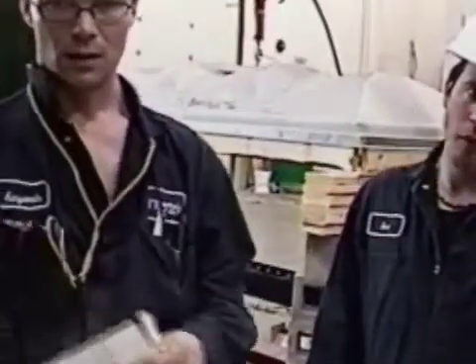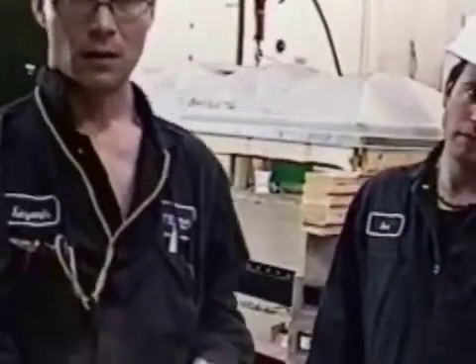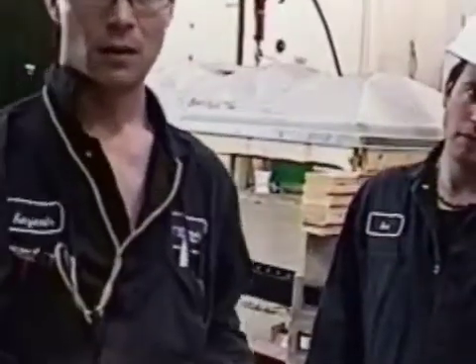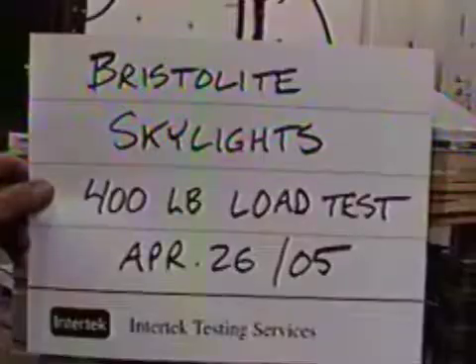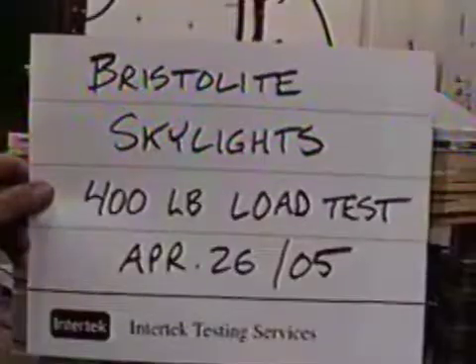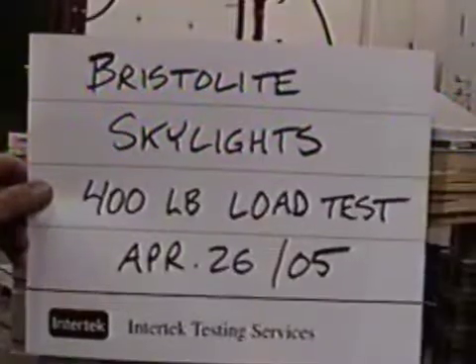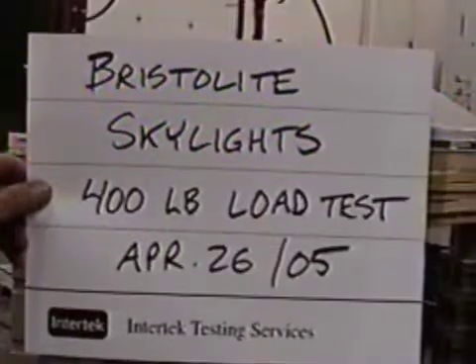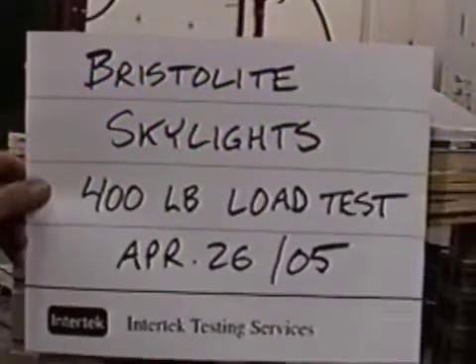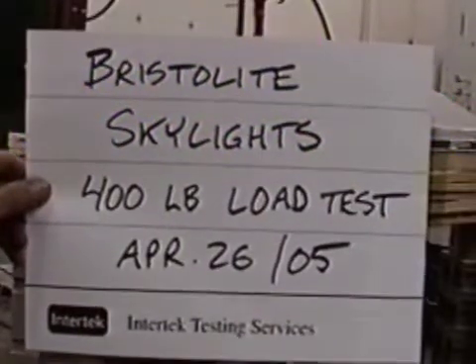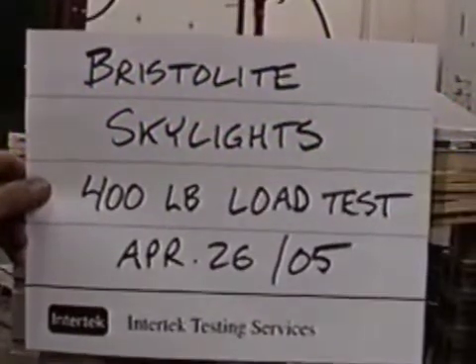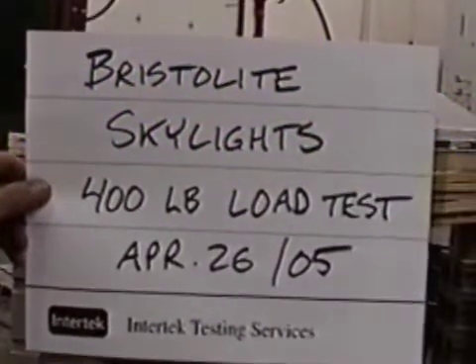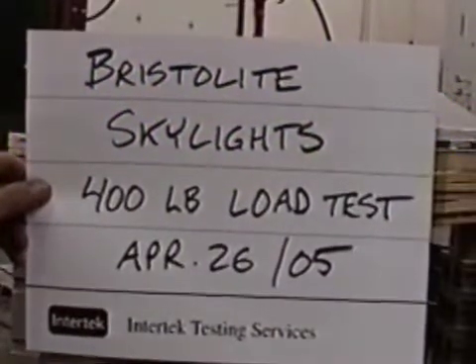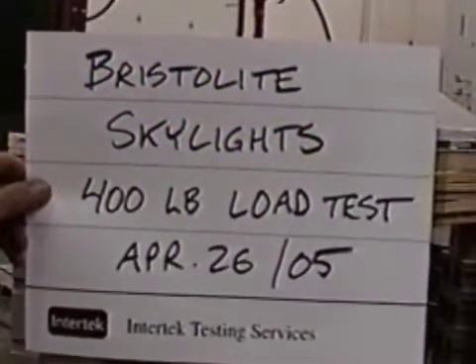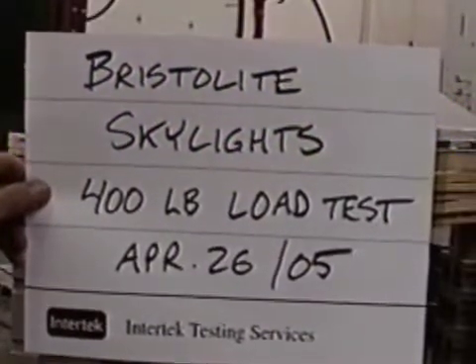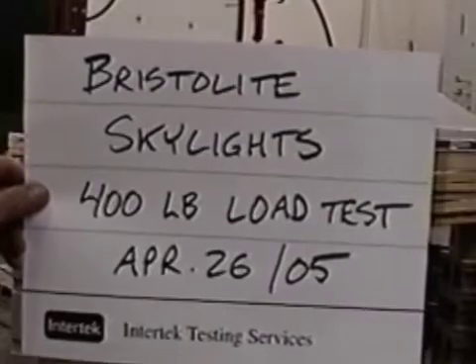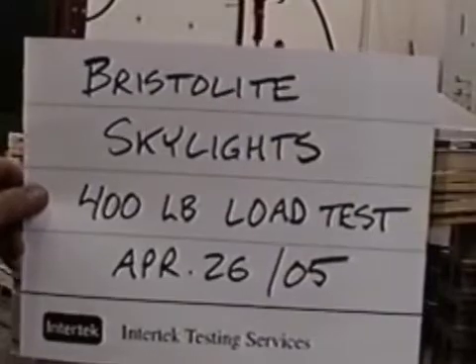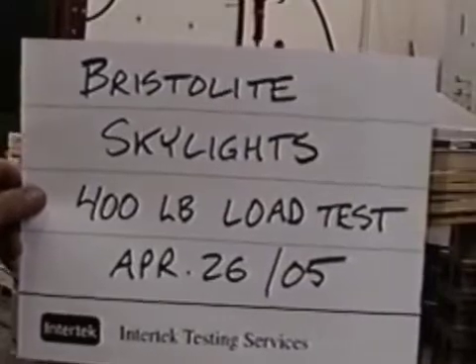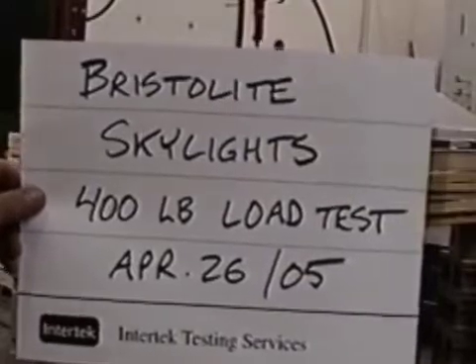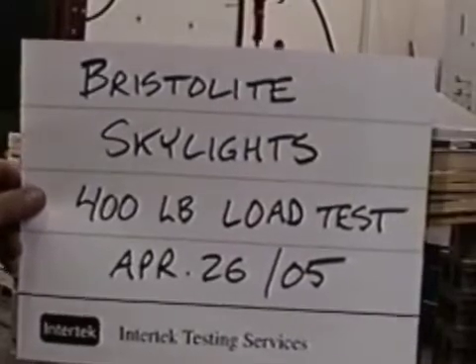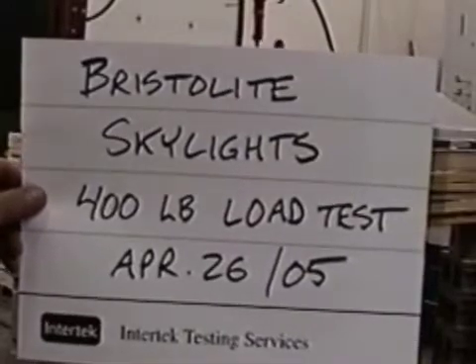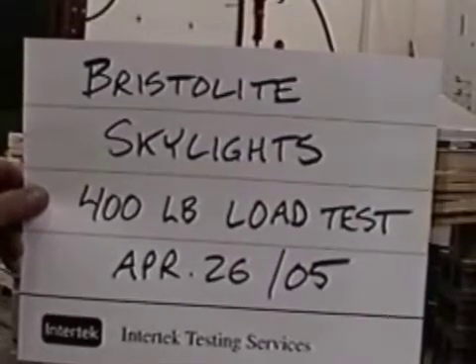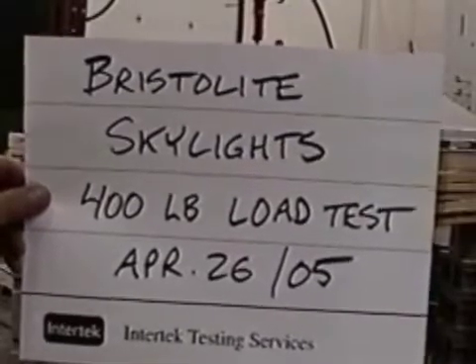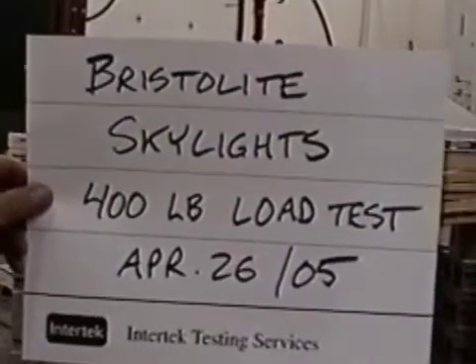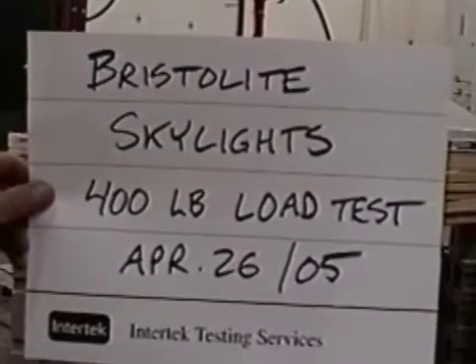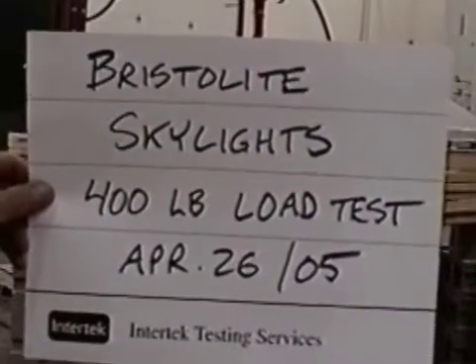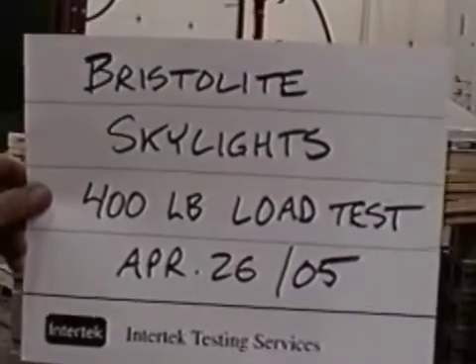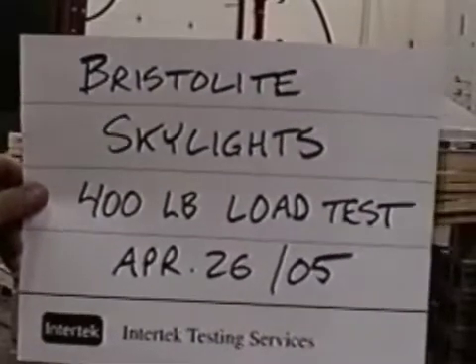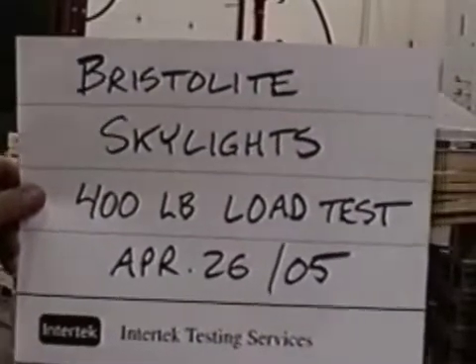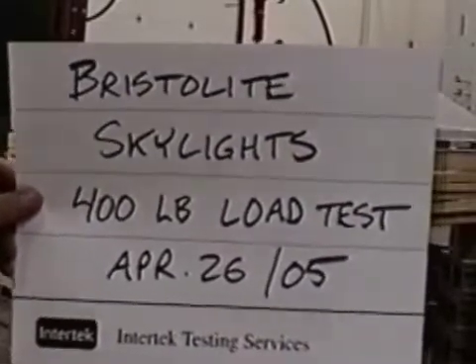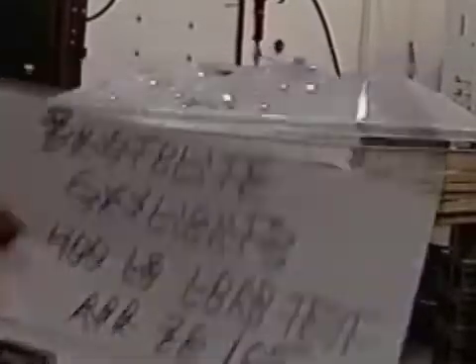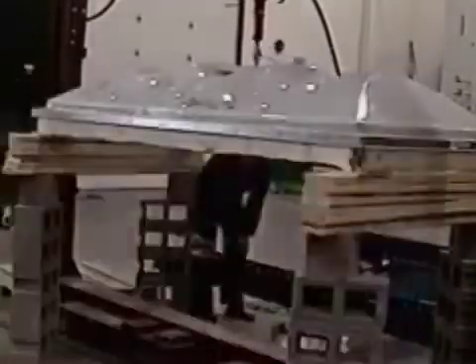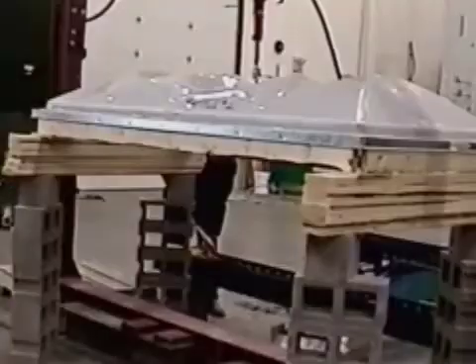We're starting the 400 pound concentrated load test for Bristol Light Skylights on sample number one.